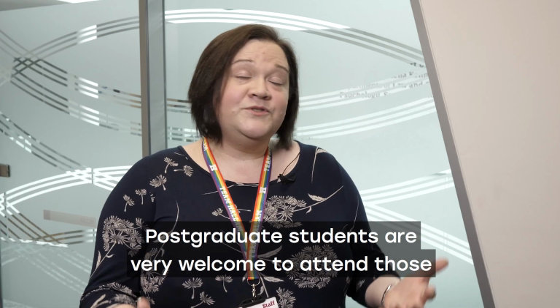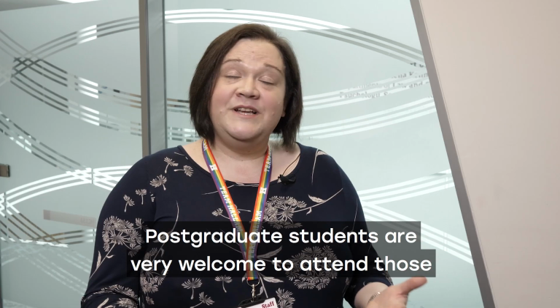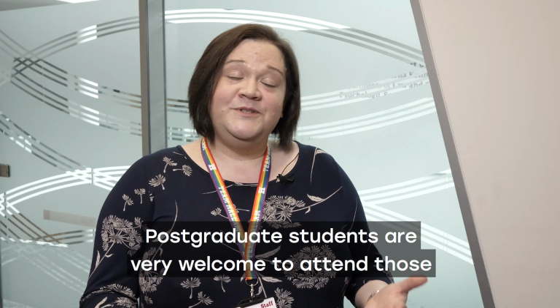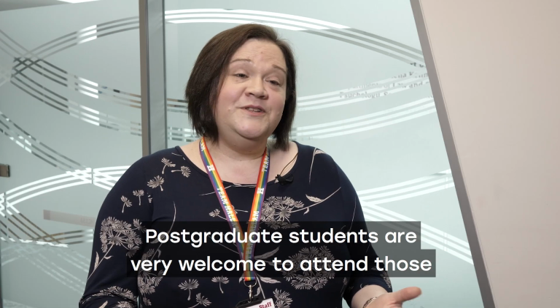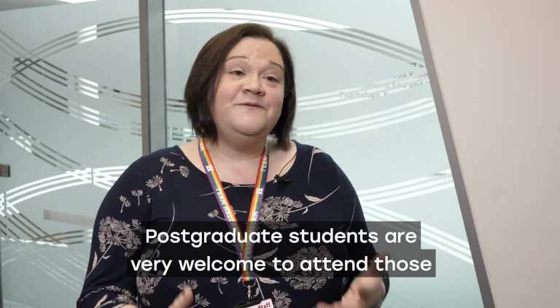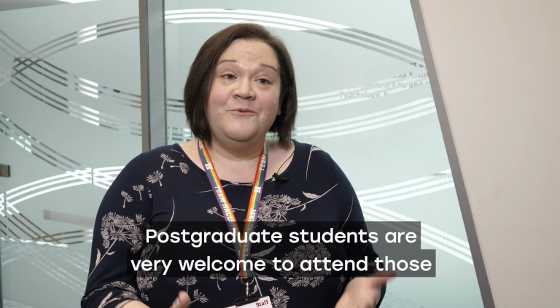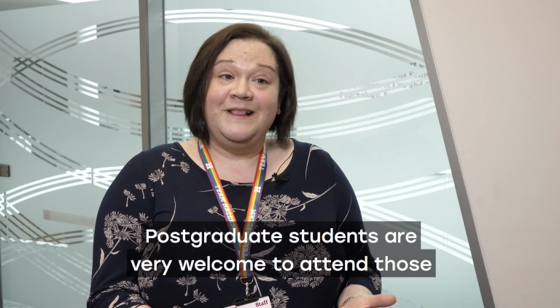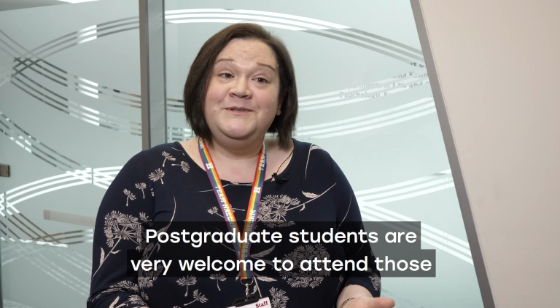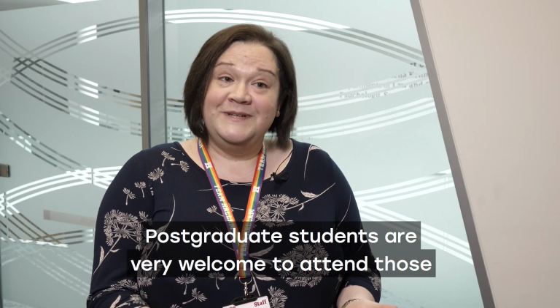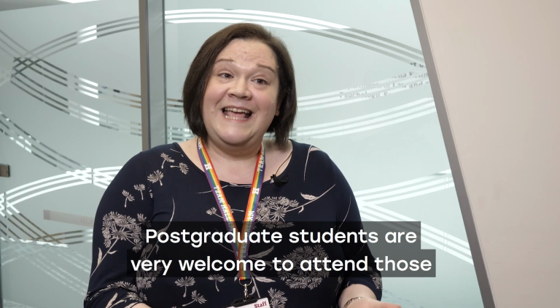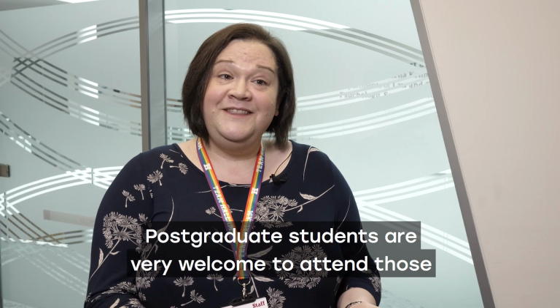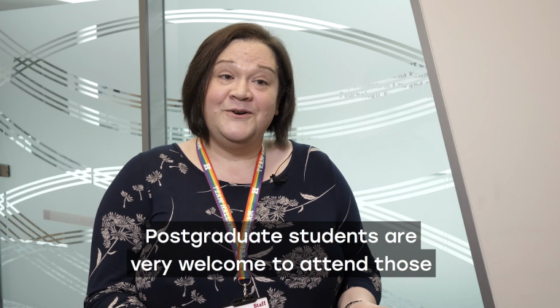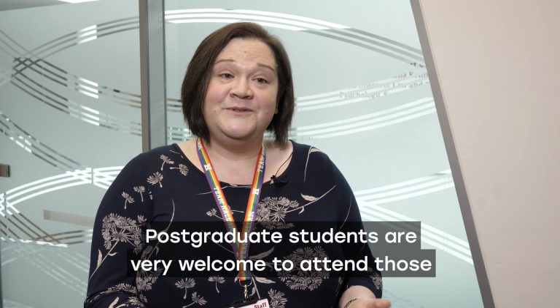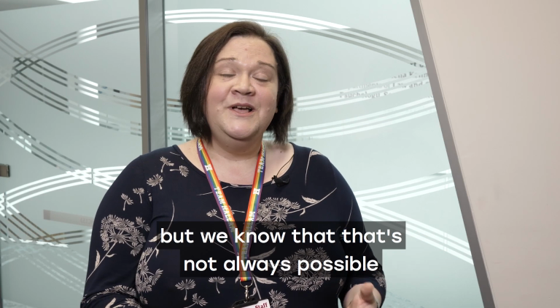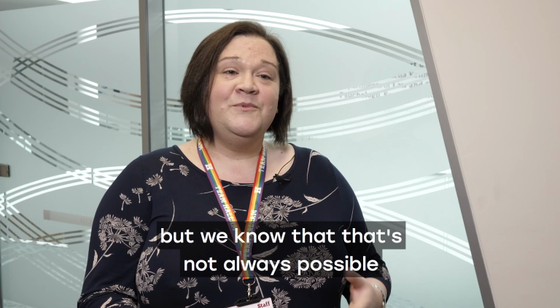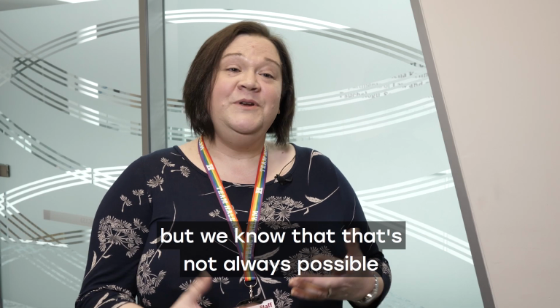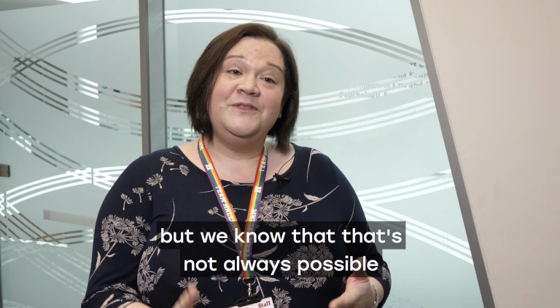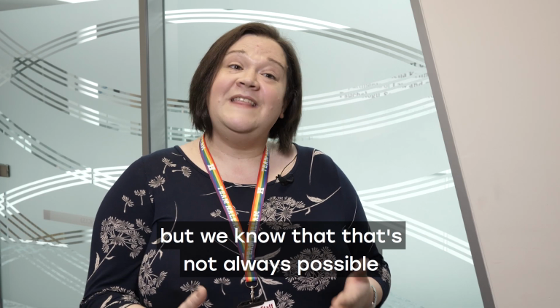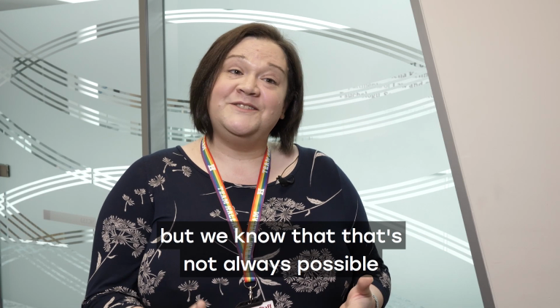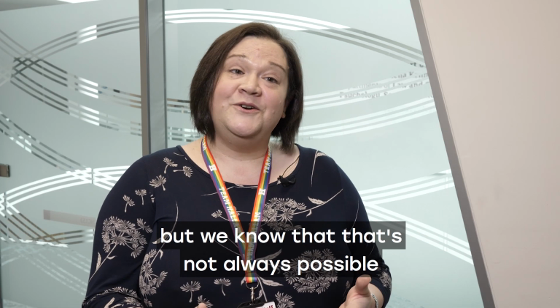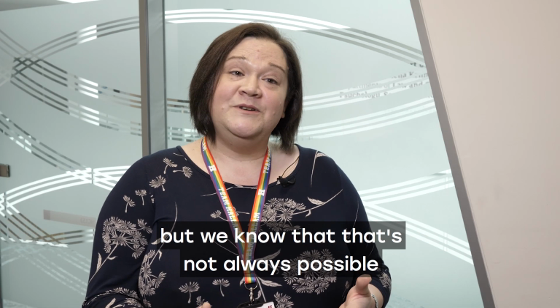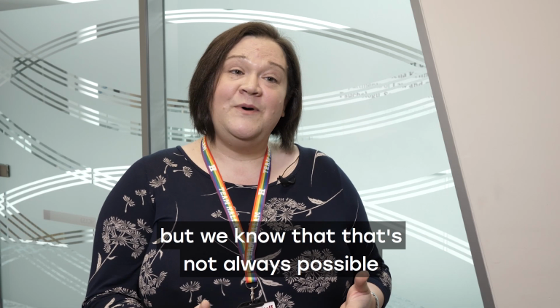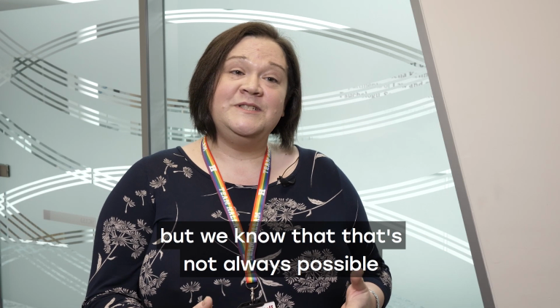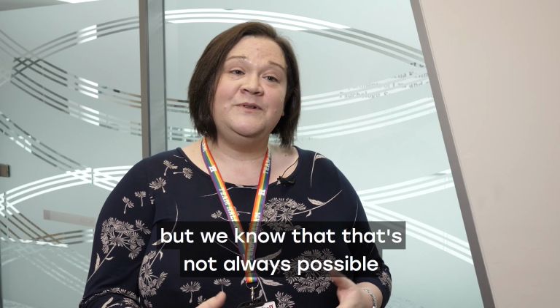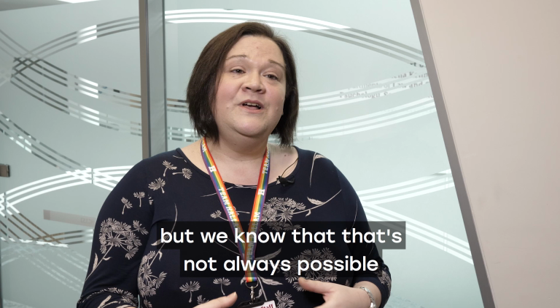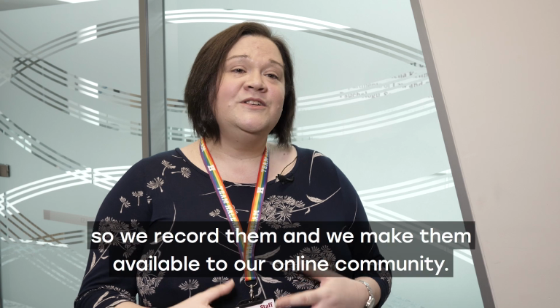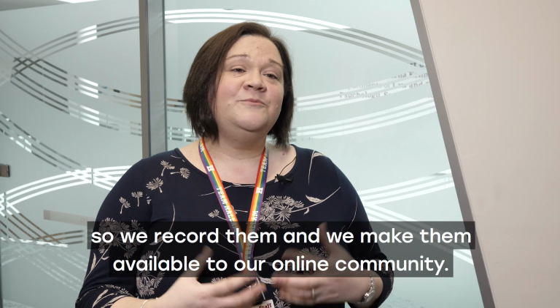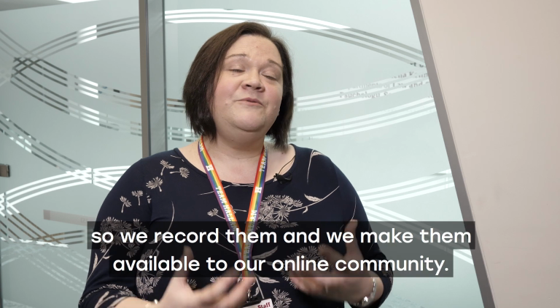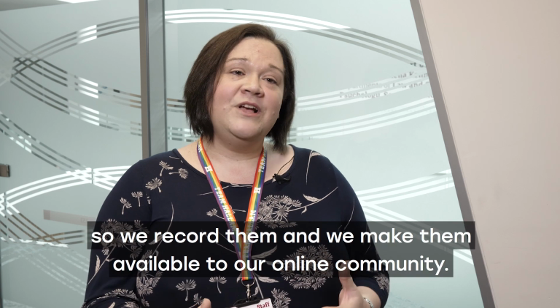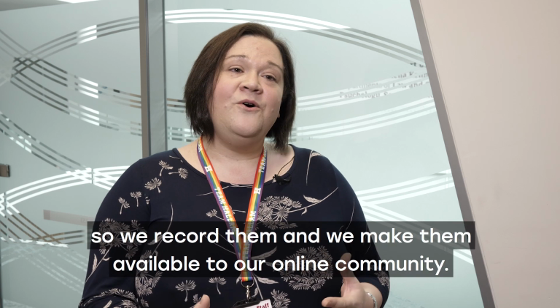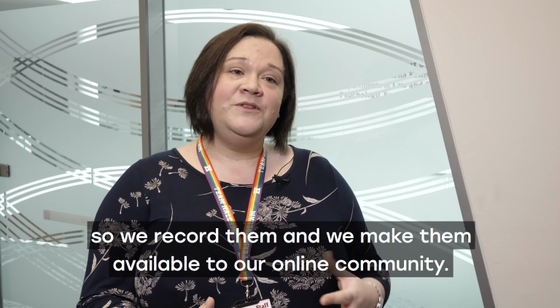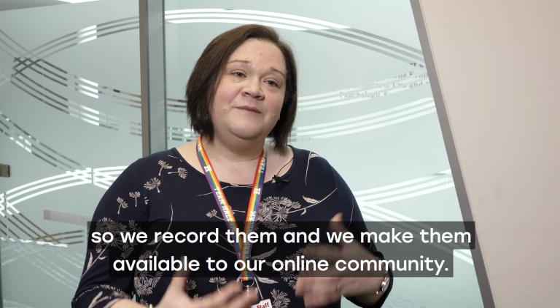Postgraduate students are very welcome to attend those seminars, but we know that's not always possible, so we record them and make them available to our online community.